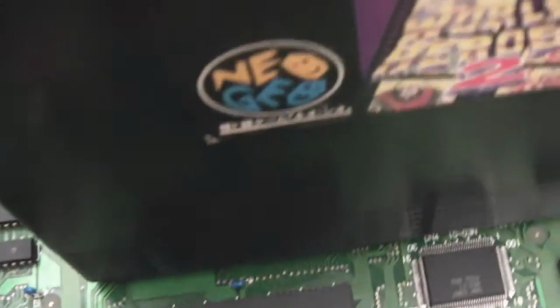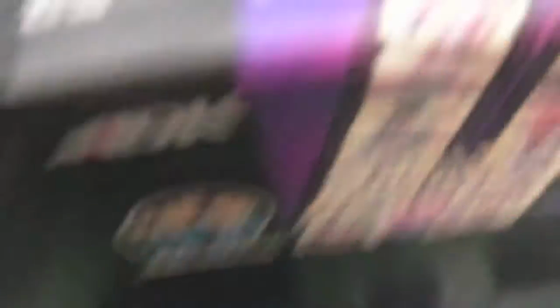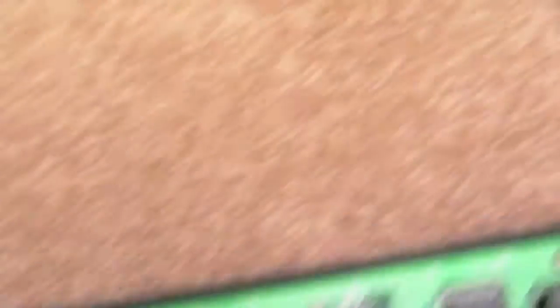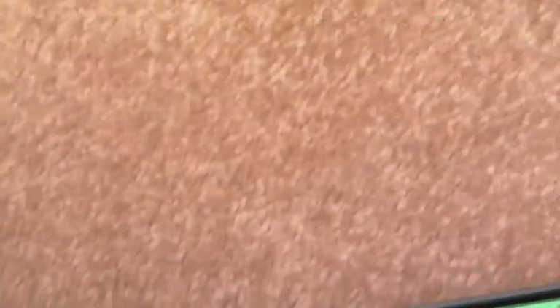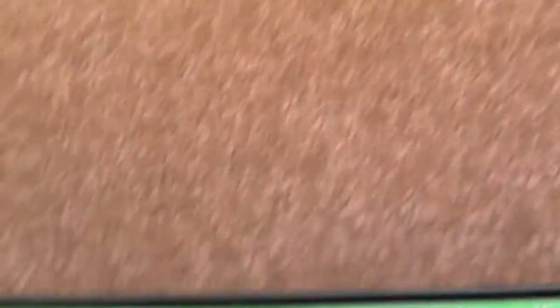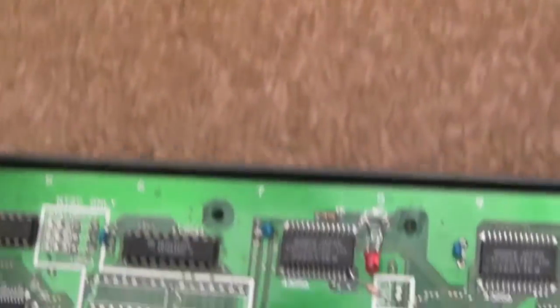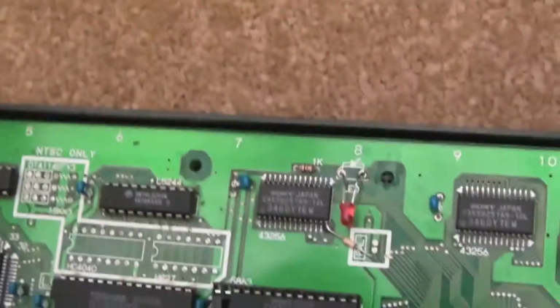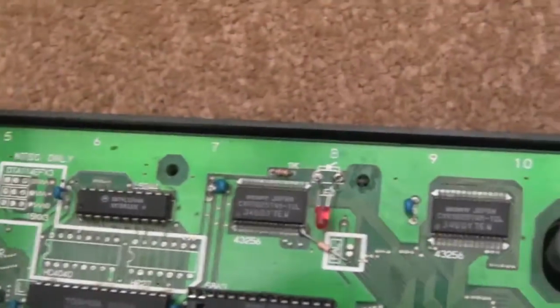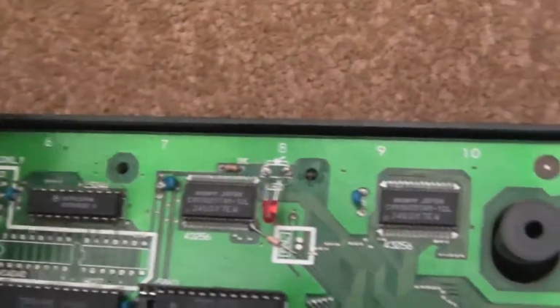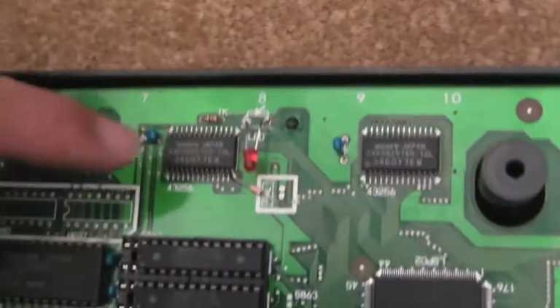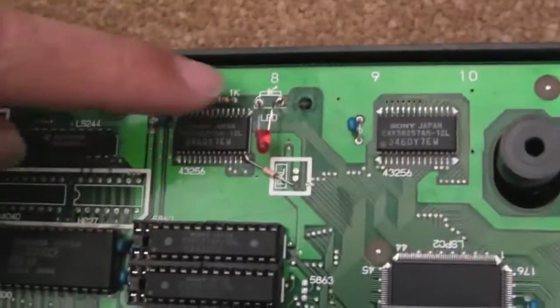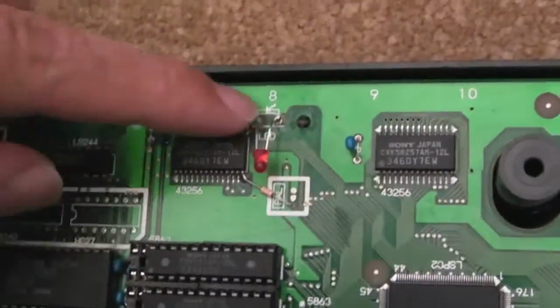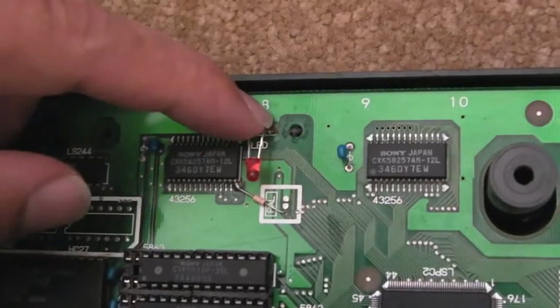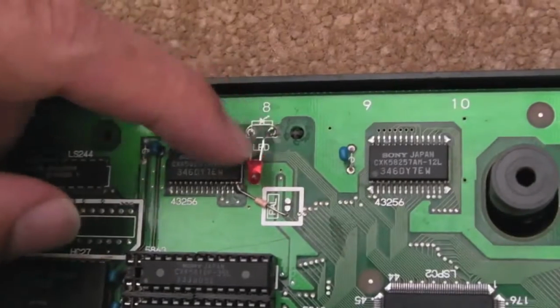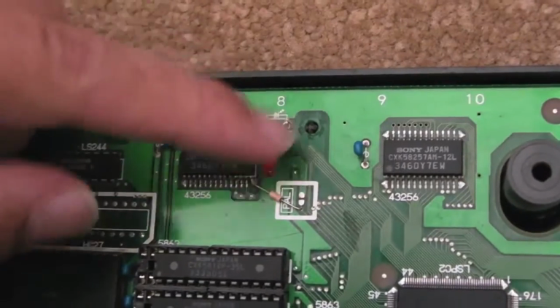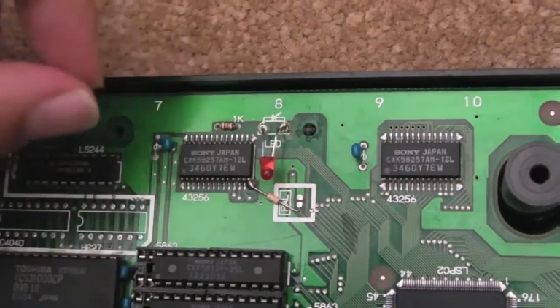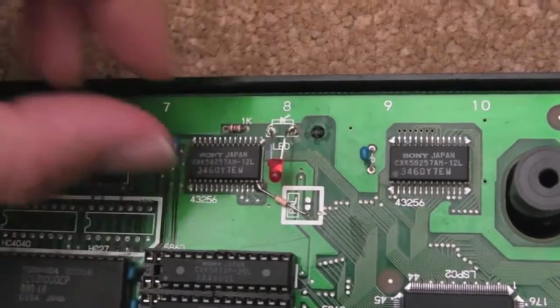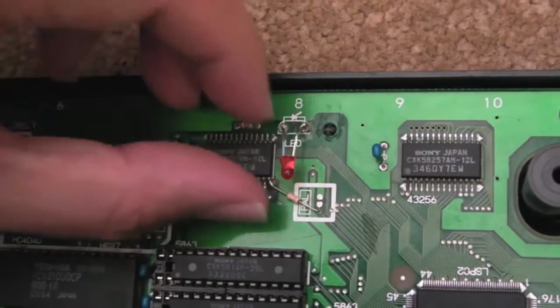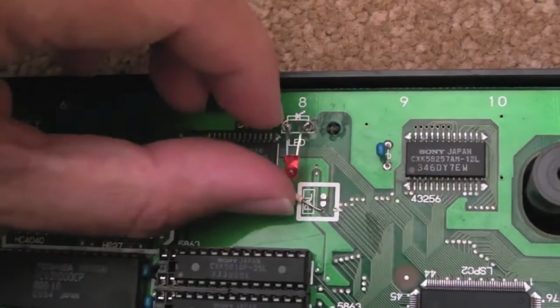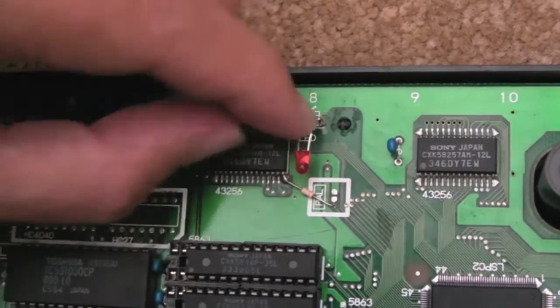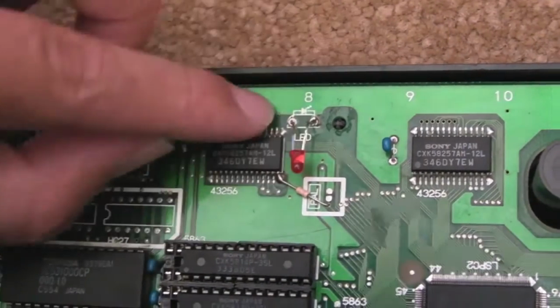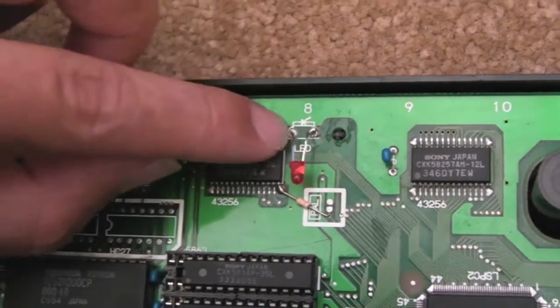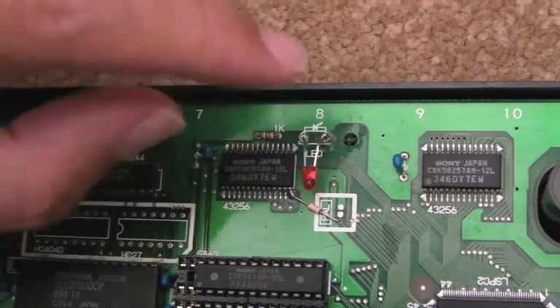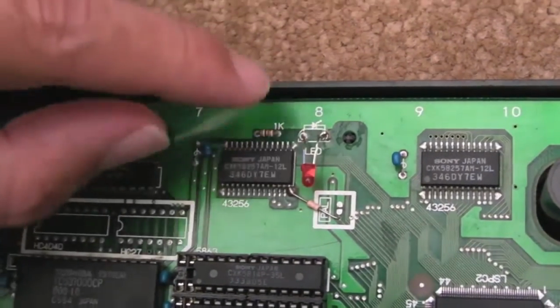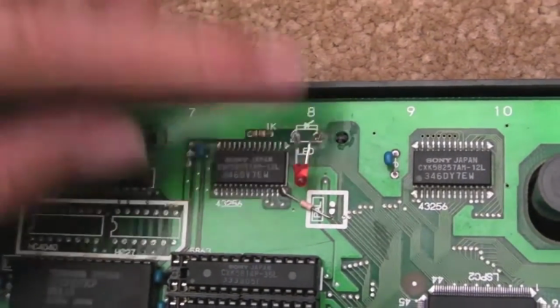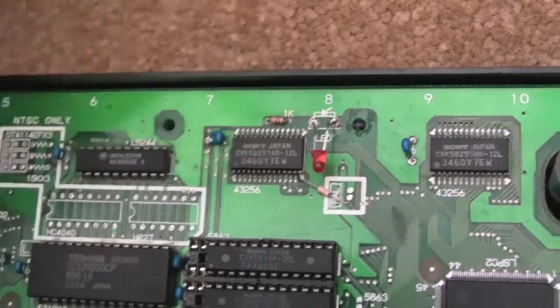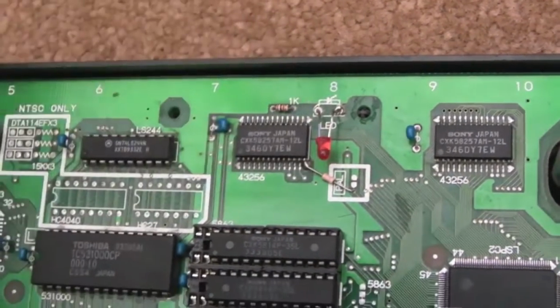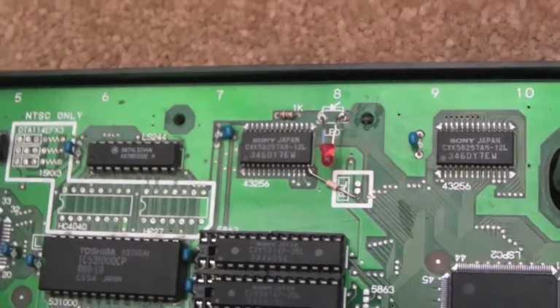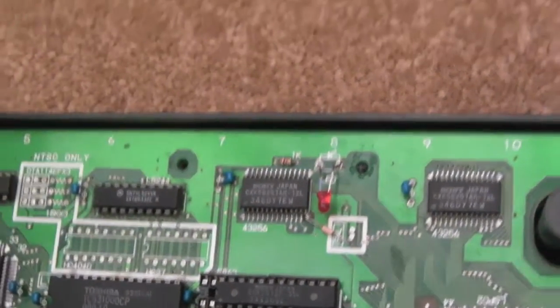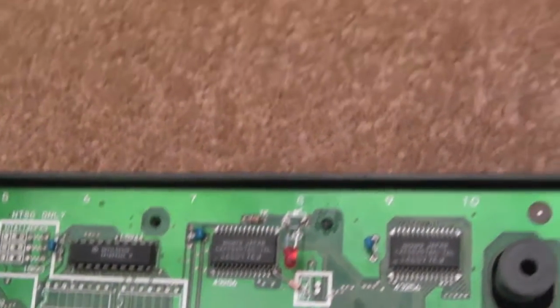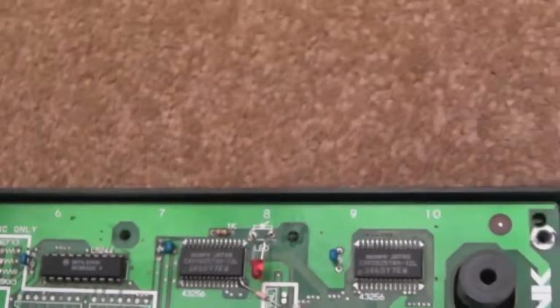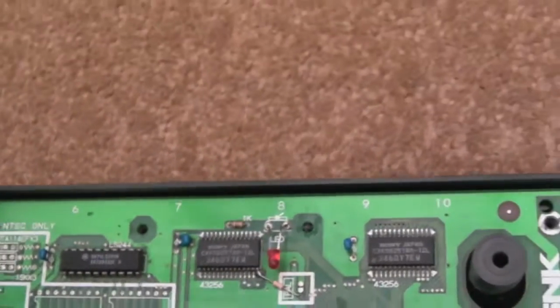I might just re-solder this LED as well, because it's looking a bit flaky. It should be upright, not out of the way like that.